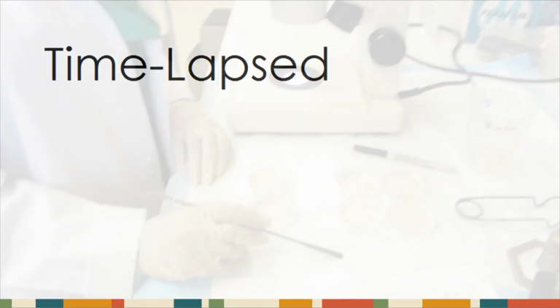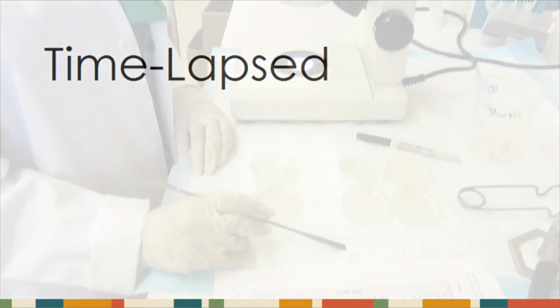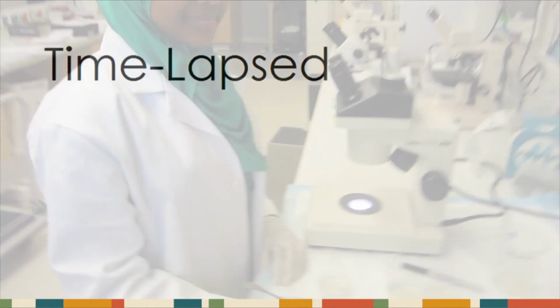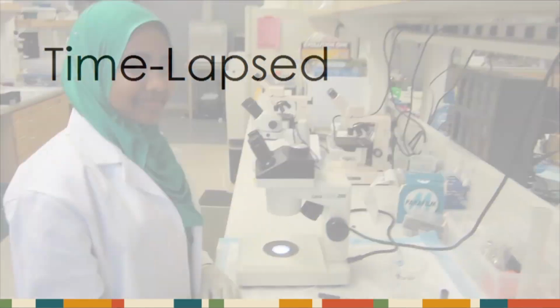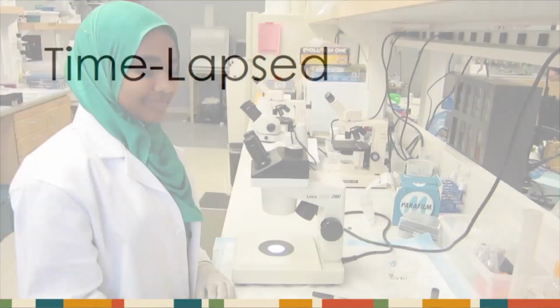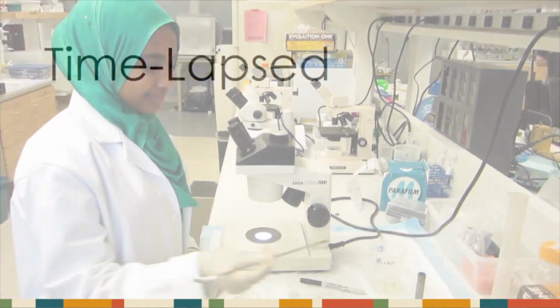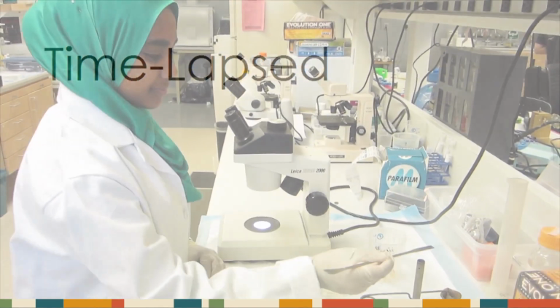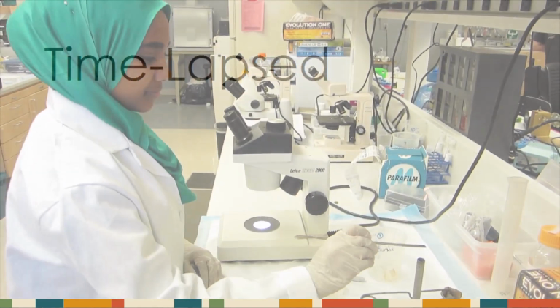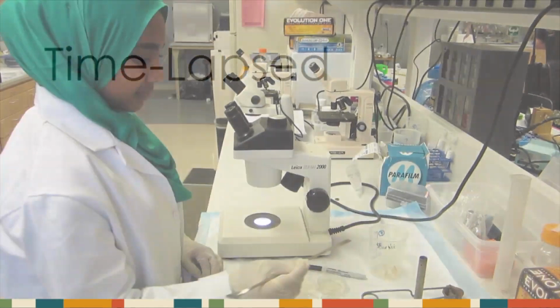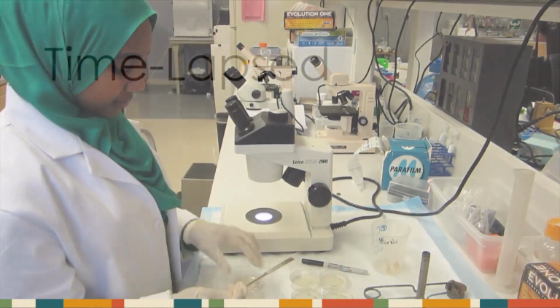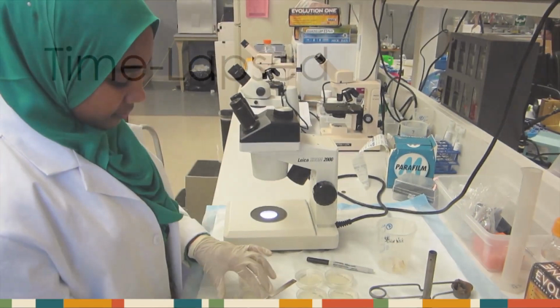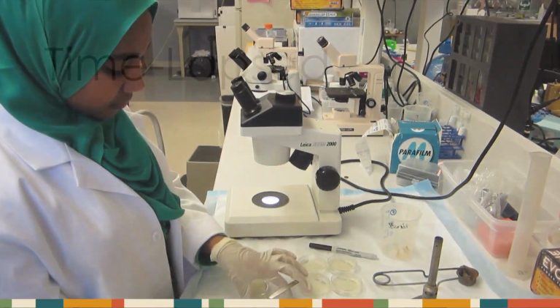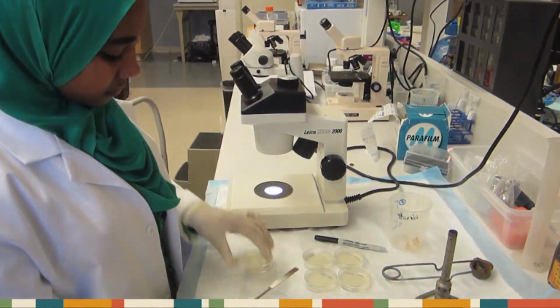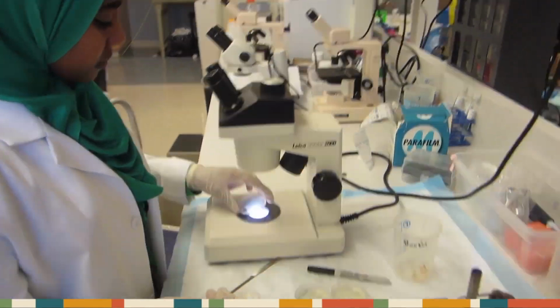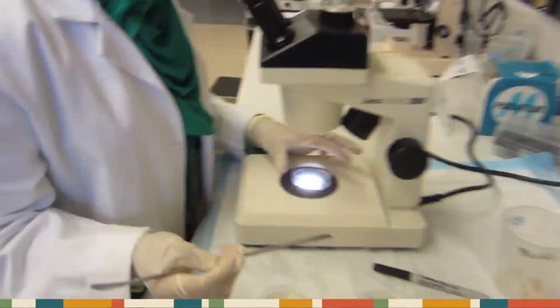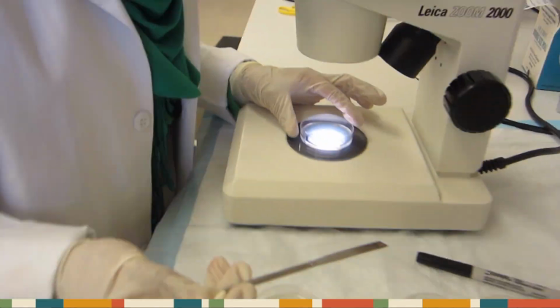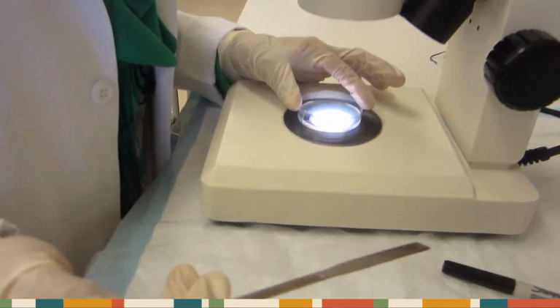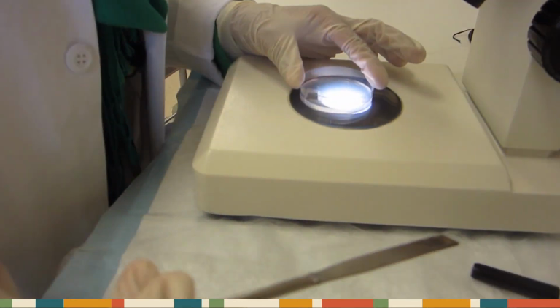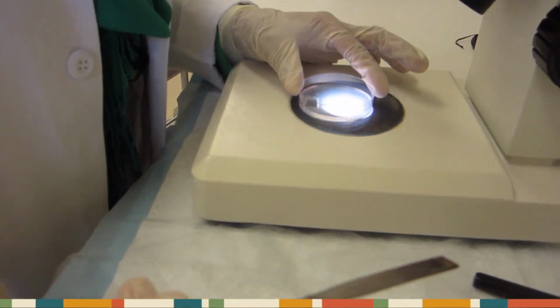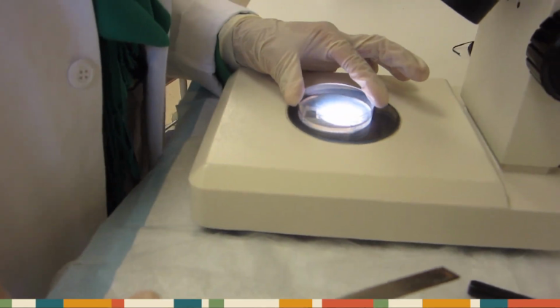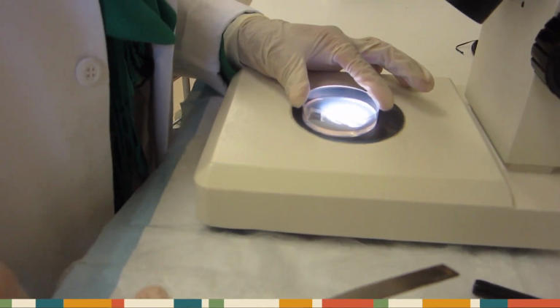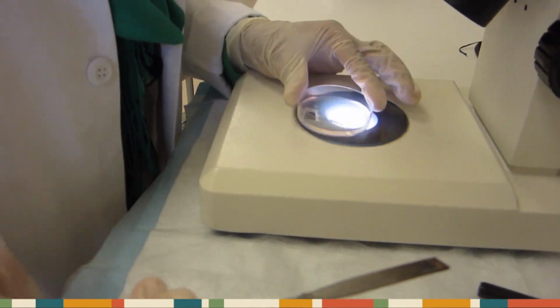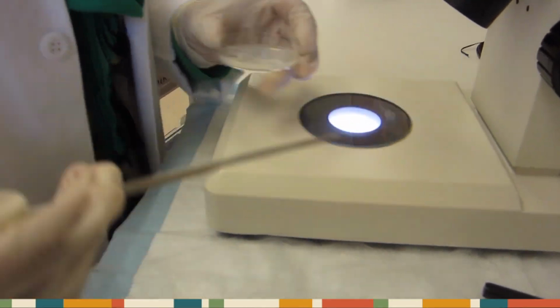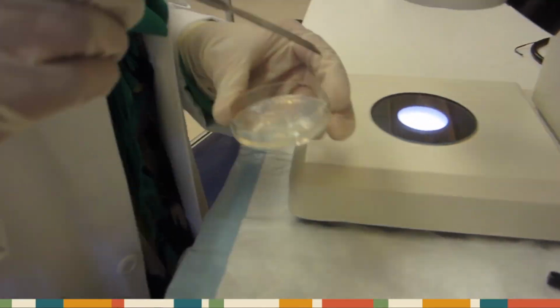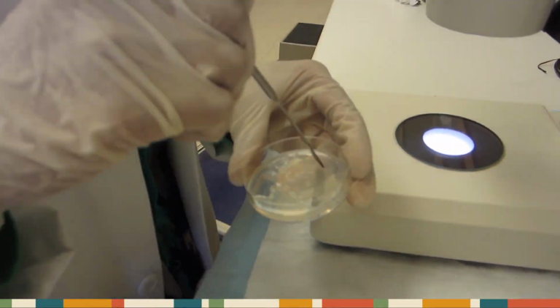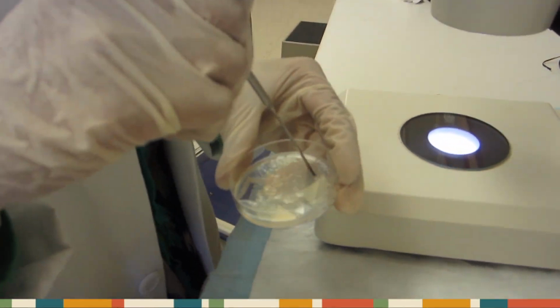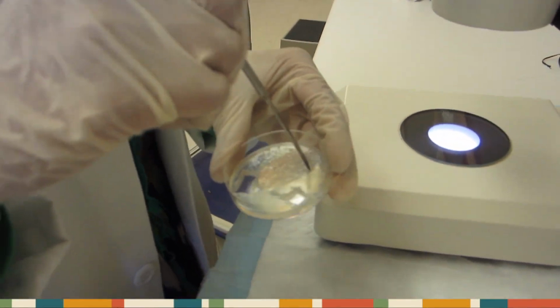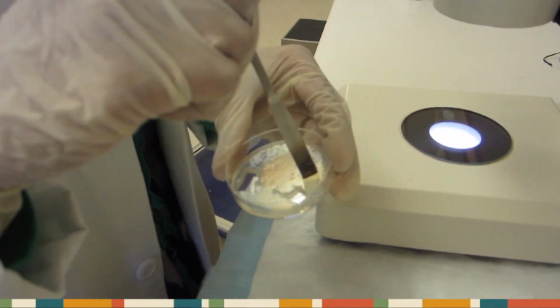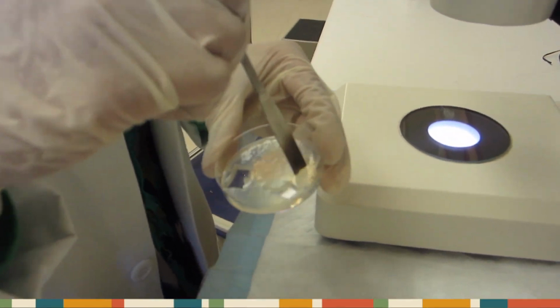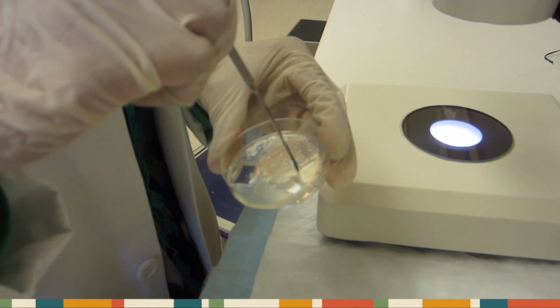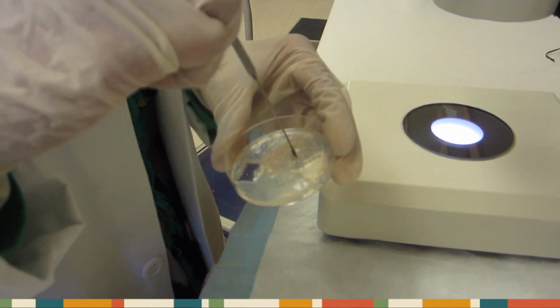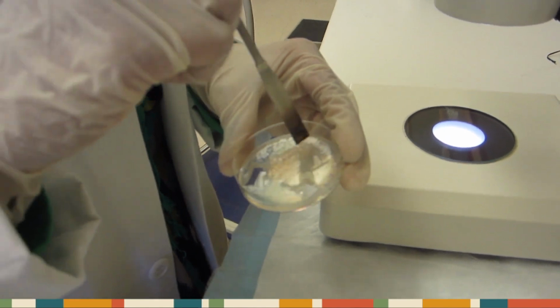Here is a time-lapse version of transferring your two pieces onto your low-salt and high-salt plates.